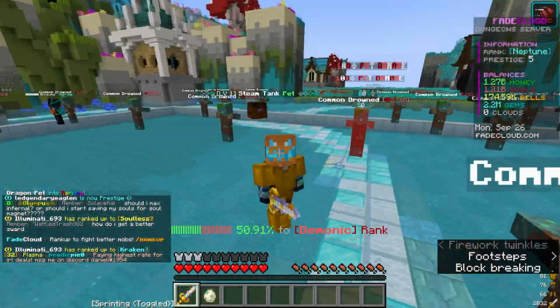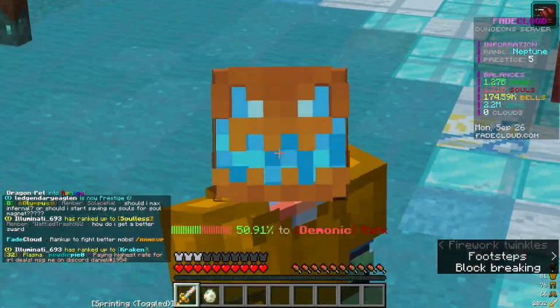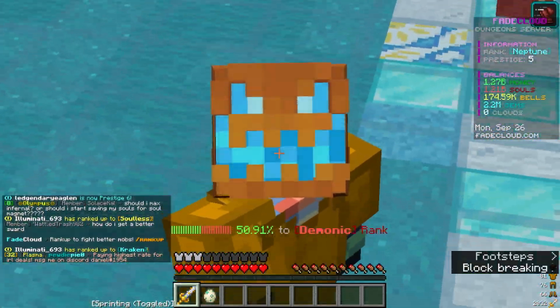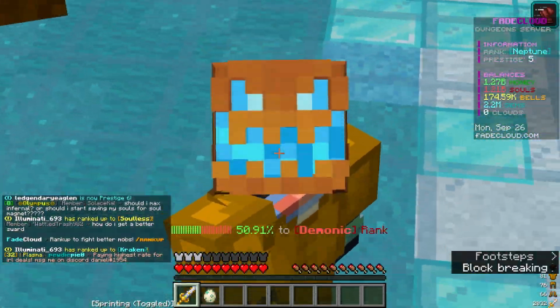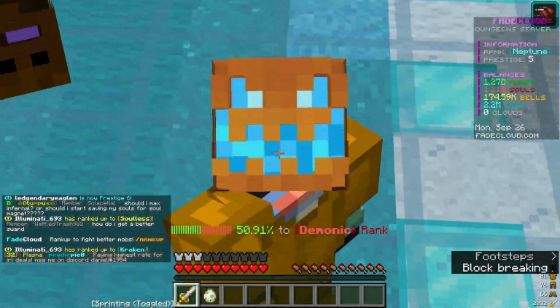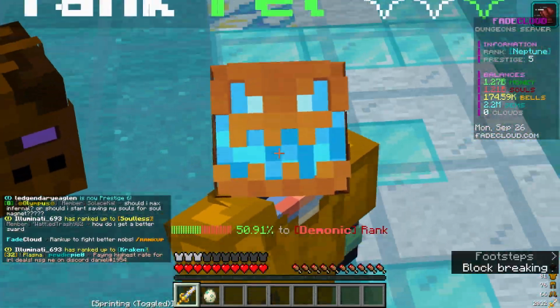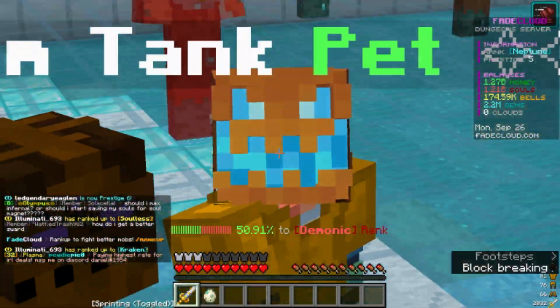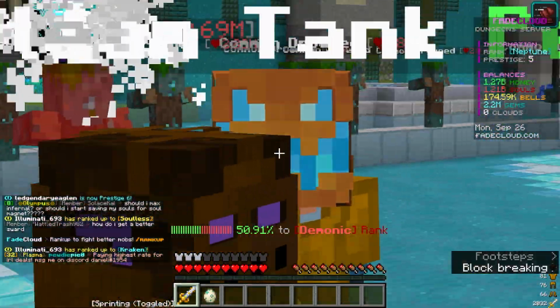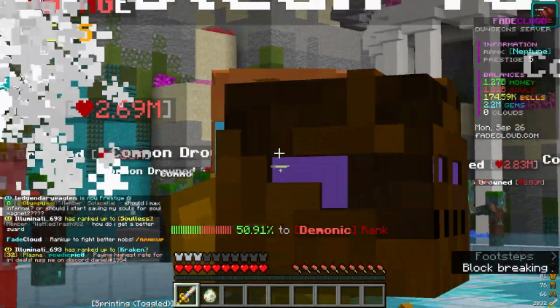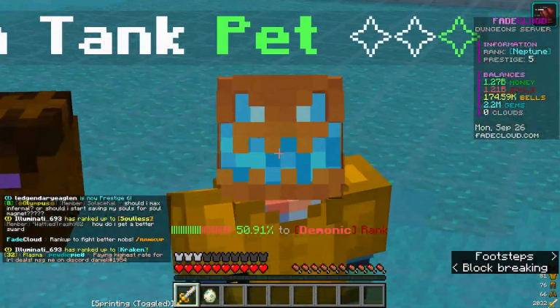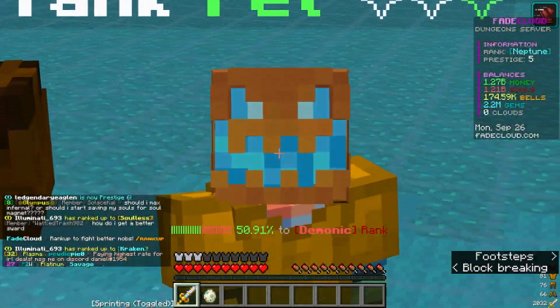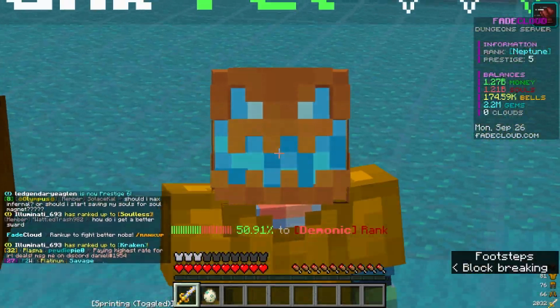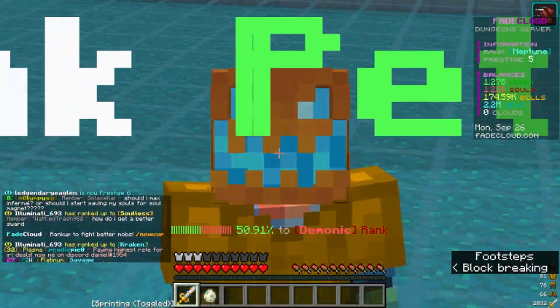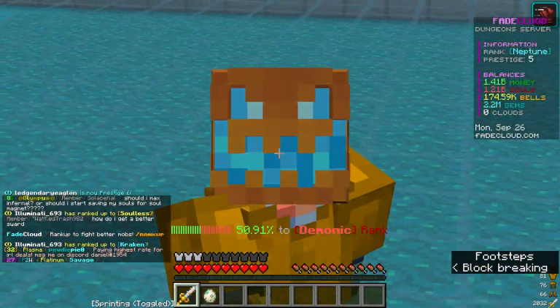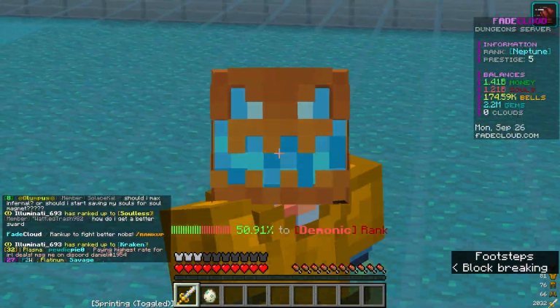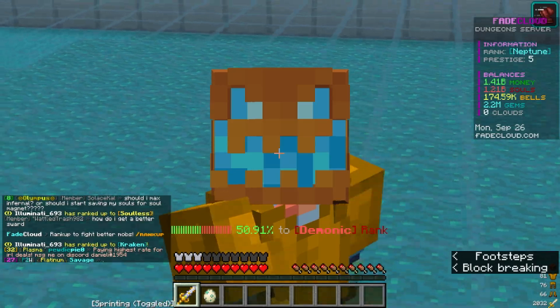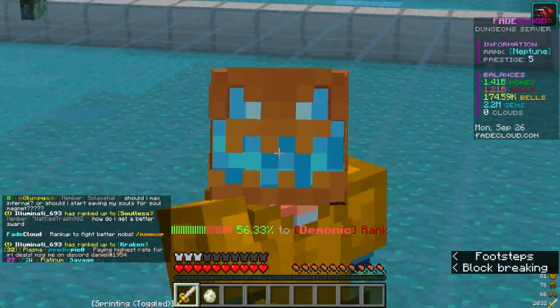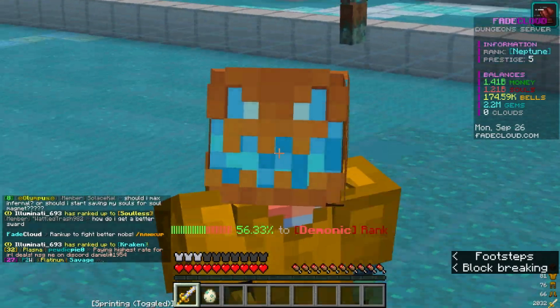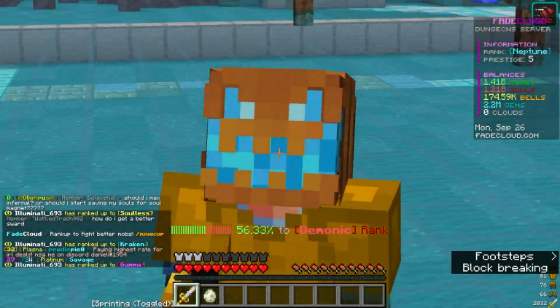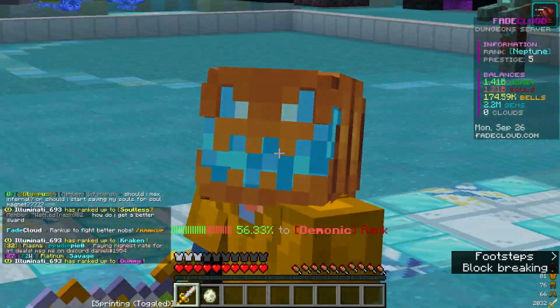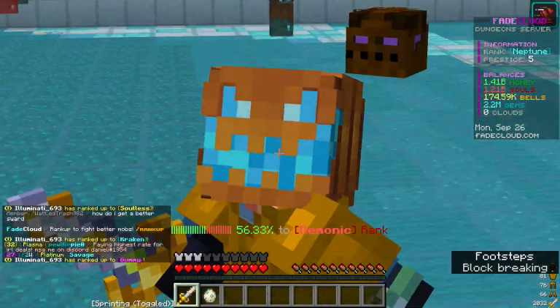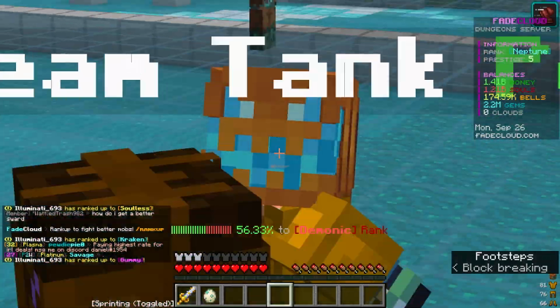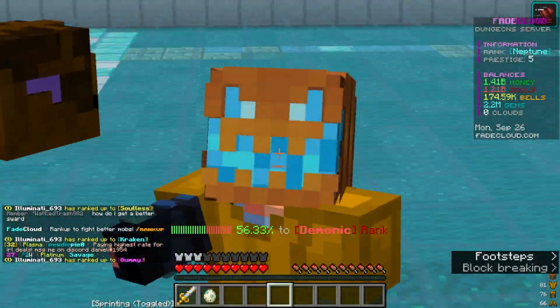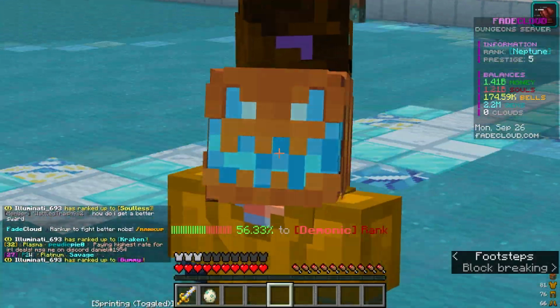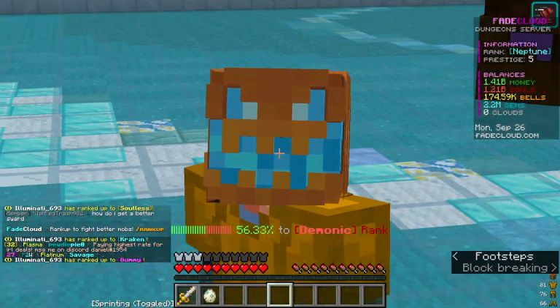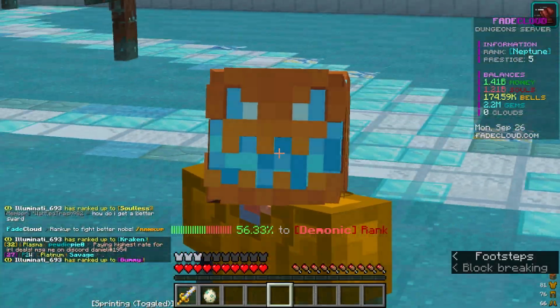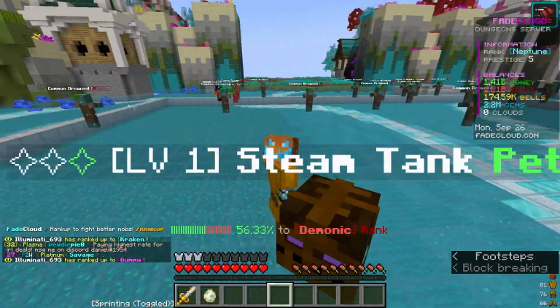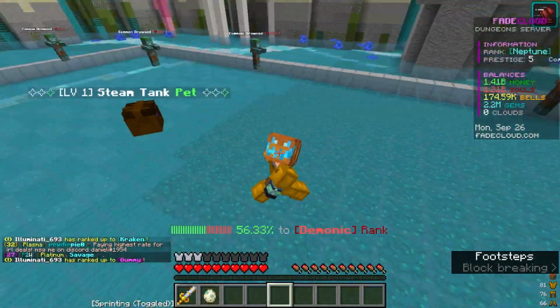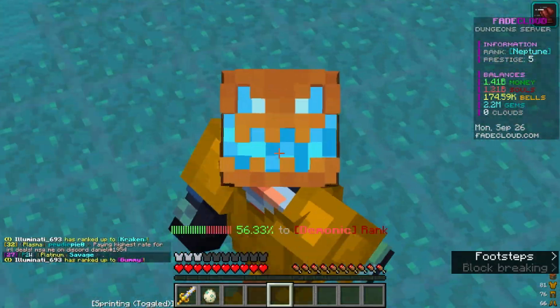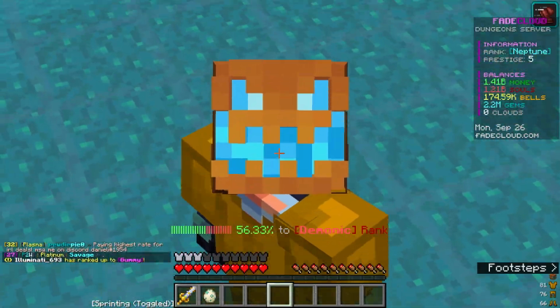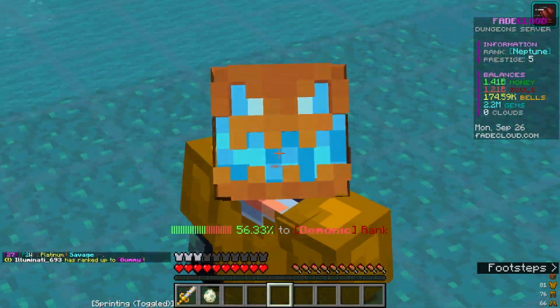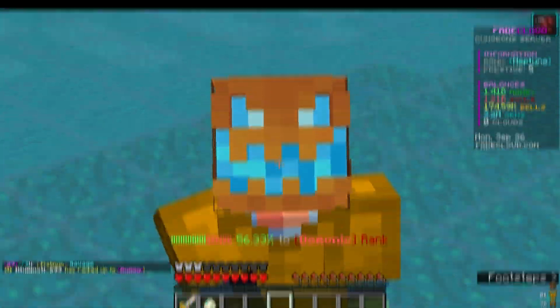The infernal enchantment activates with flames surrounding the mob — that is super cool. Thanks for watching, hopefully you enjoyed. Make sure you come check out the server, and I'll see everybody in the next video.